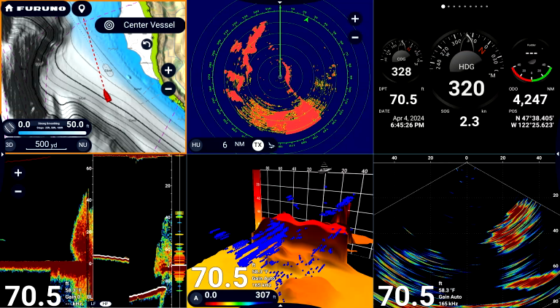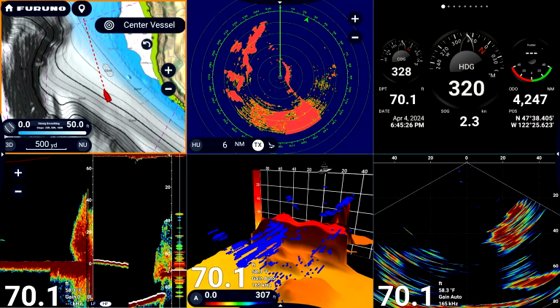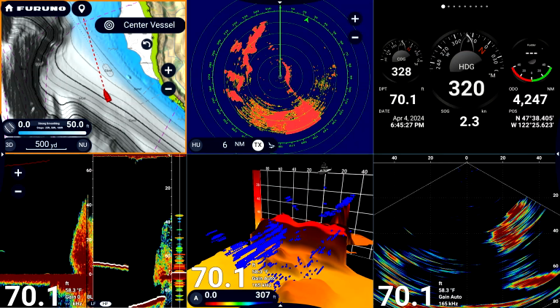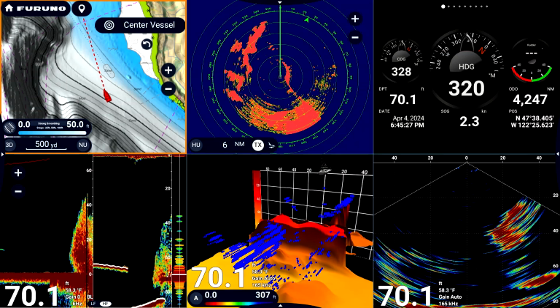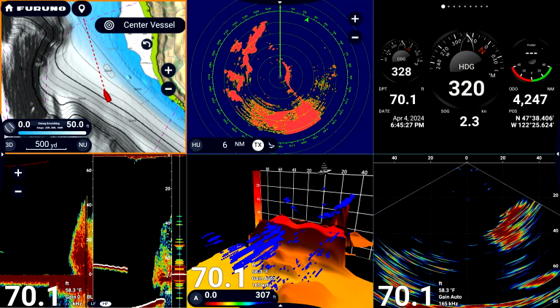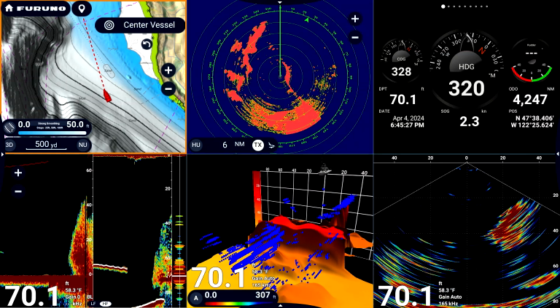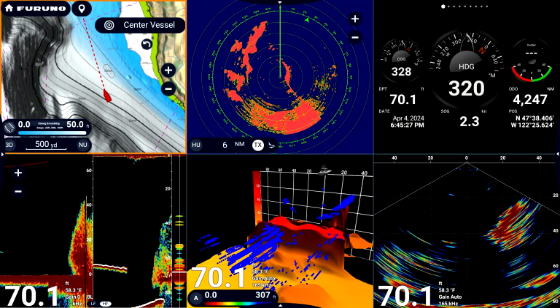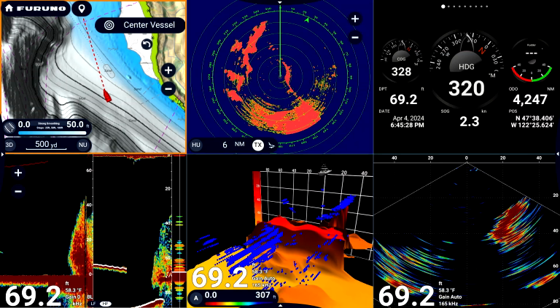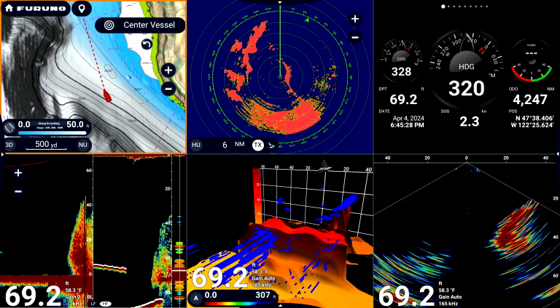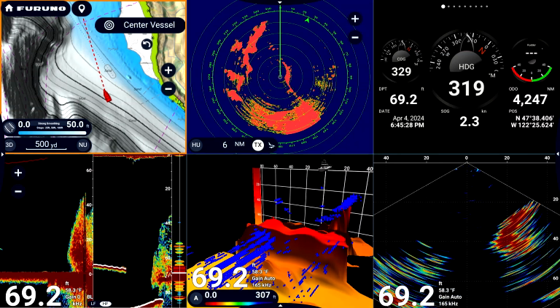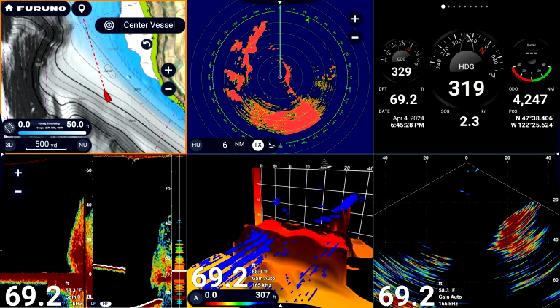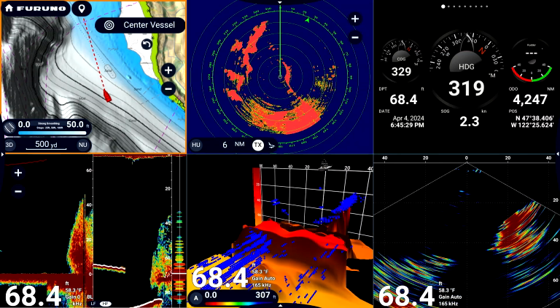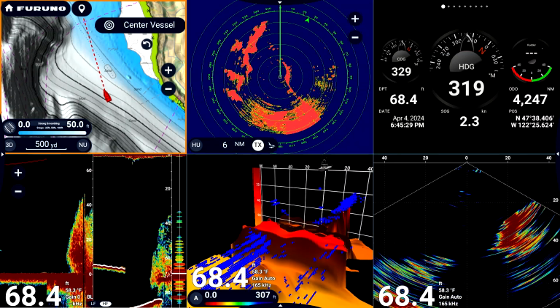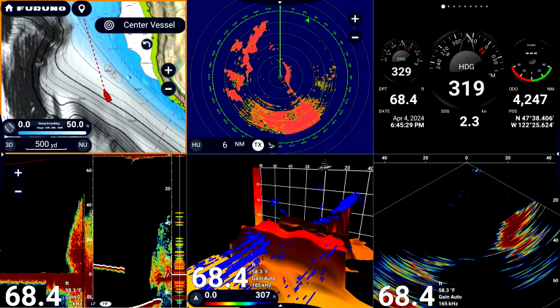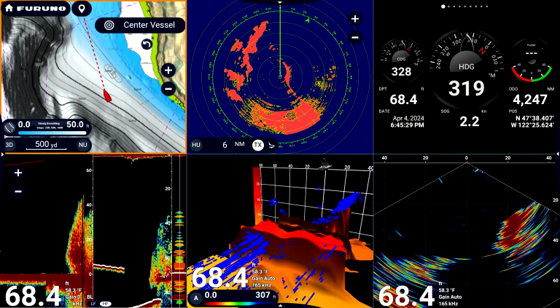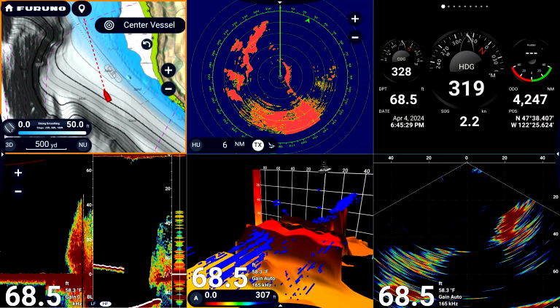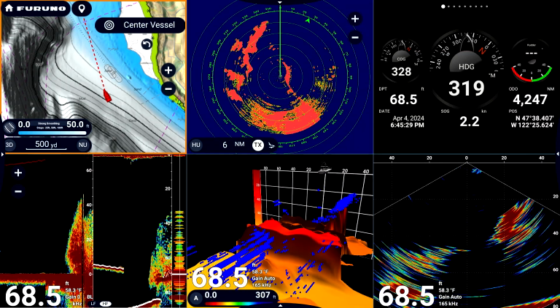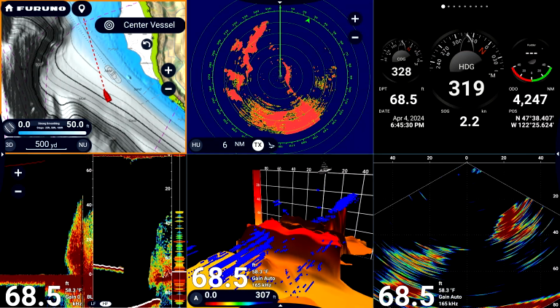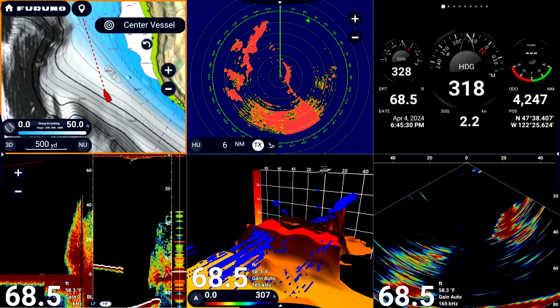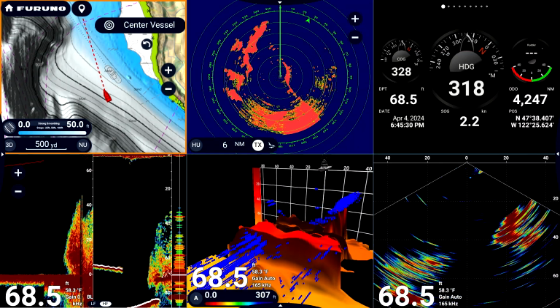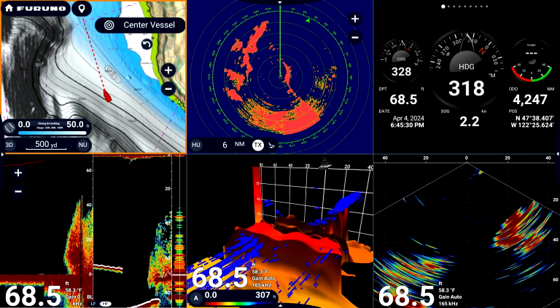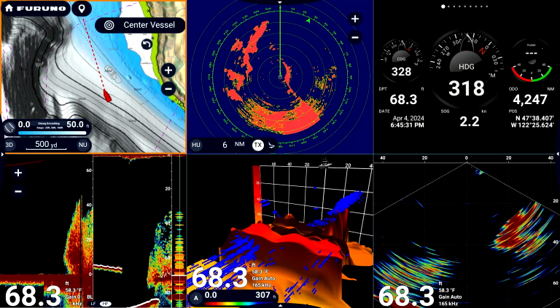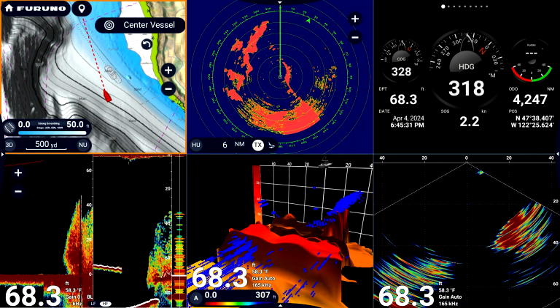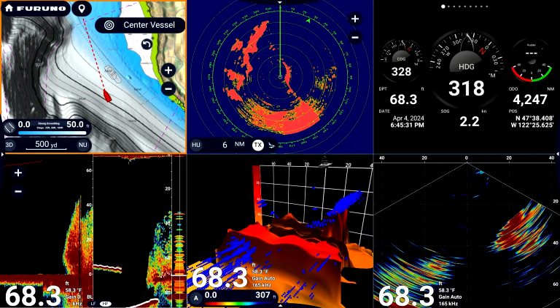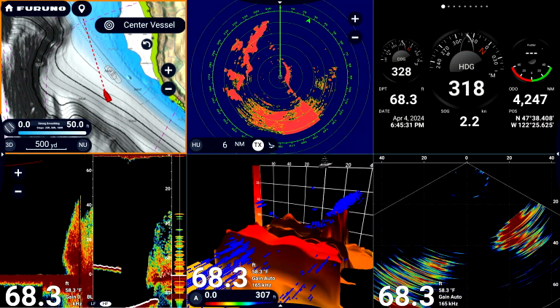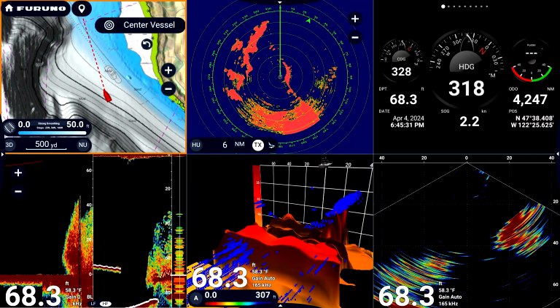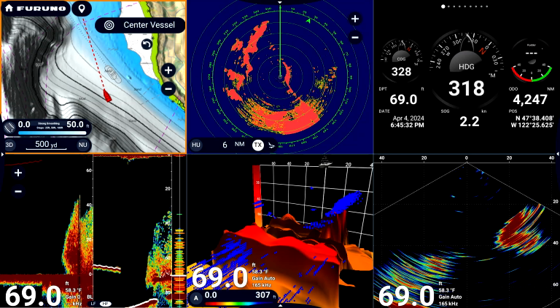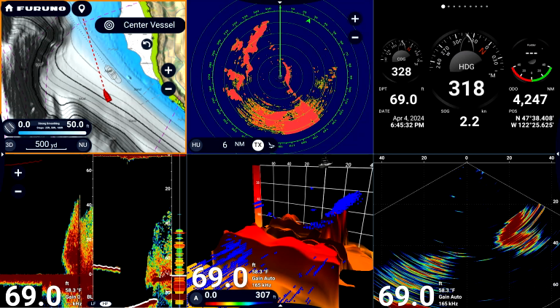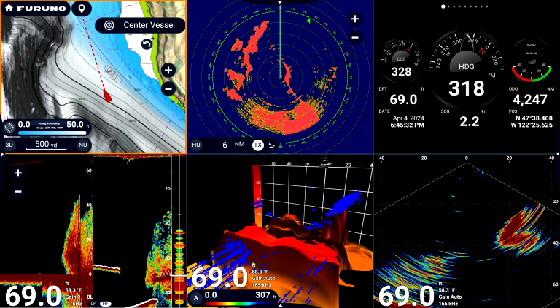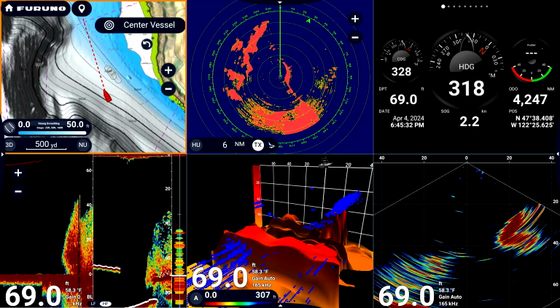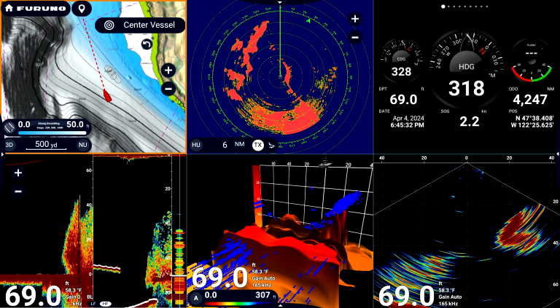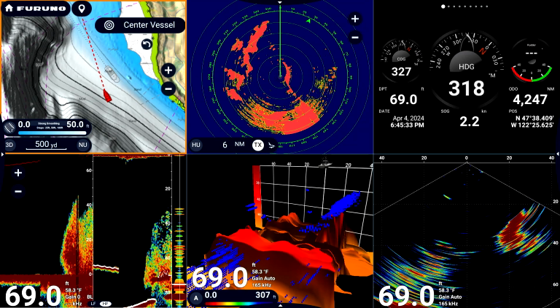When operating your TZ Touch XL from a split-screen display, you may want to enlarge one of the screens to view the information in greater detail.